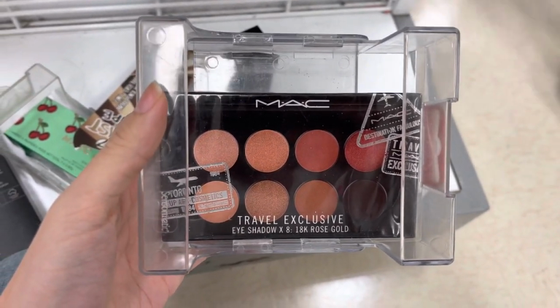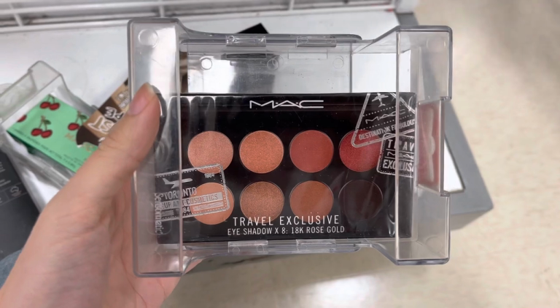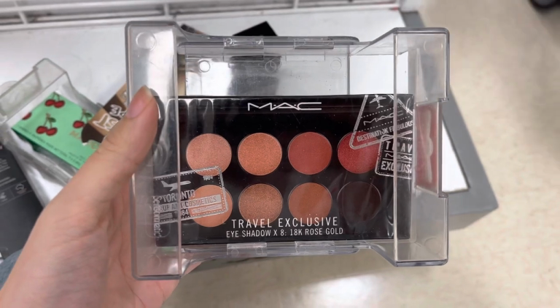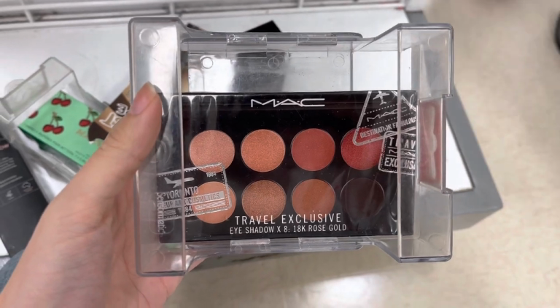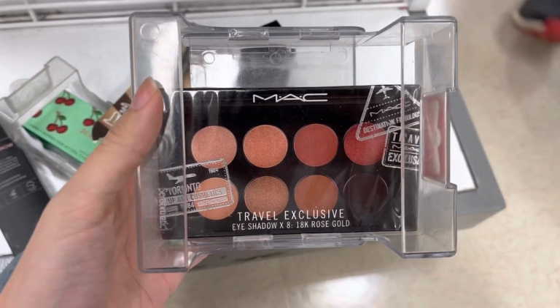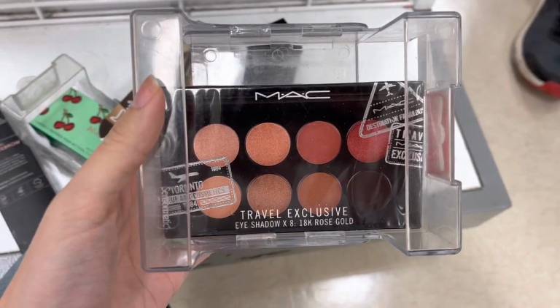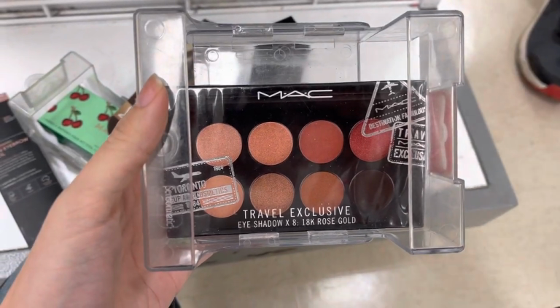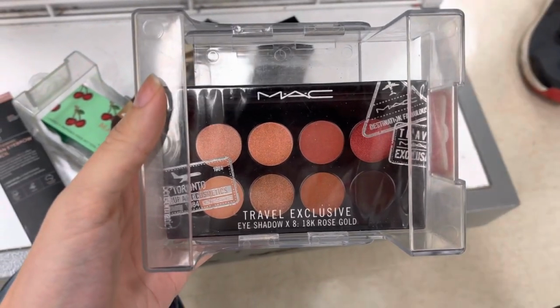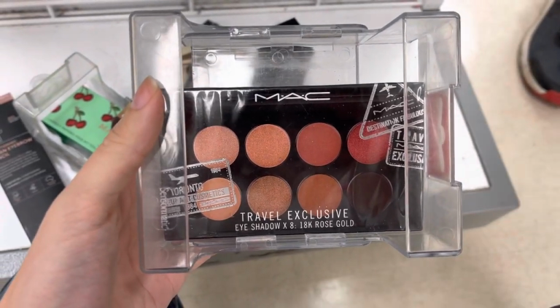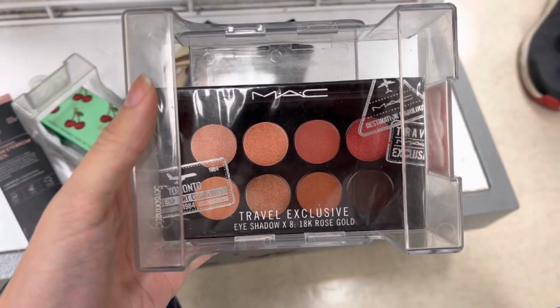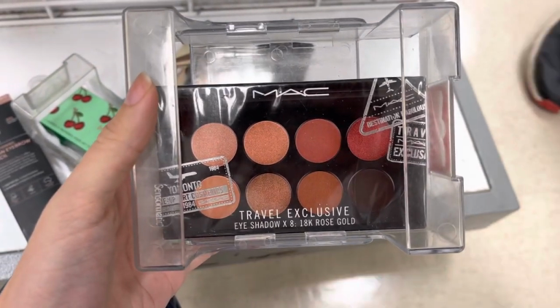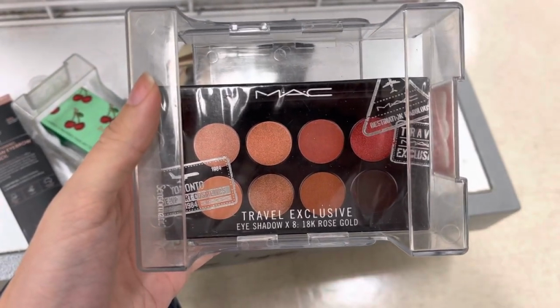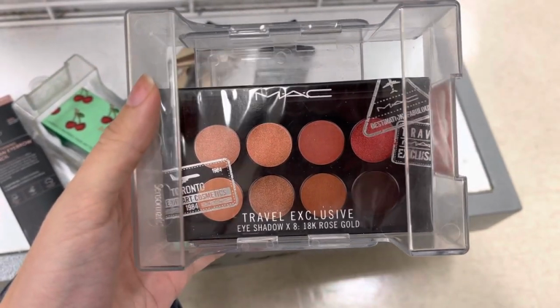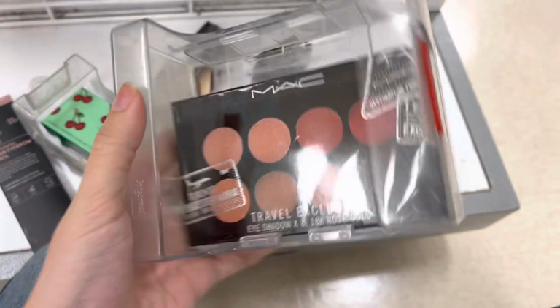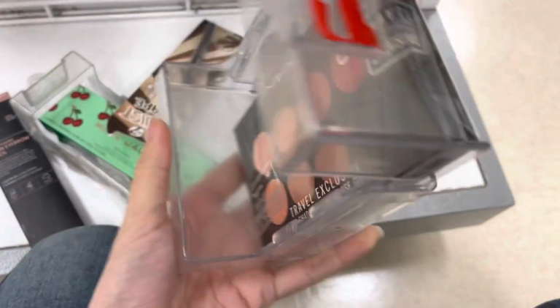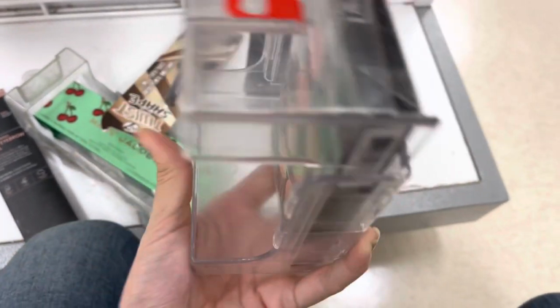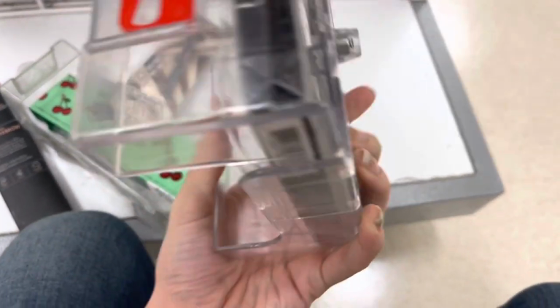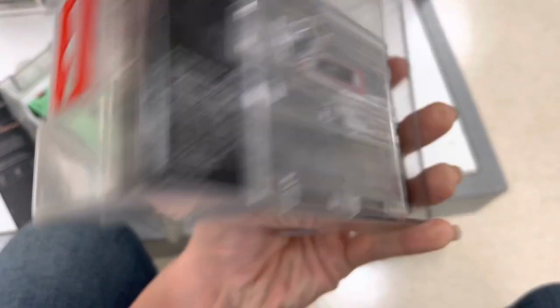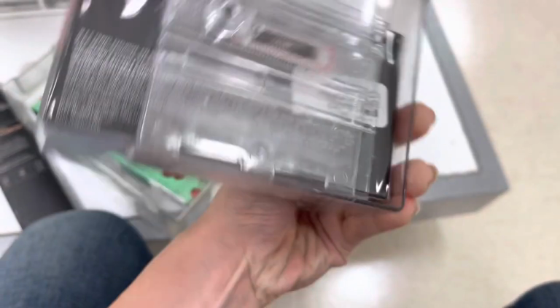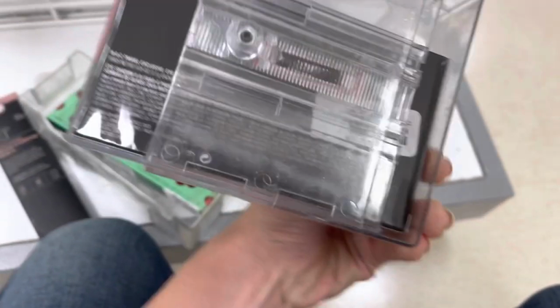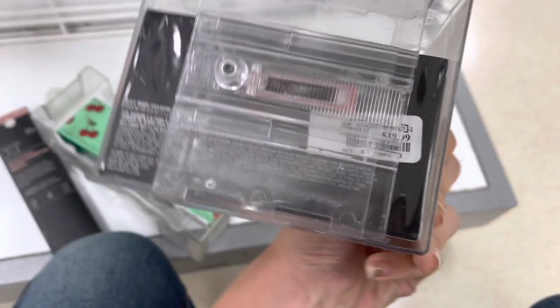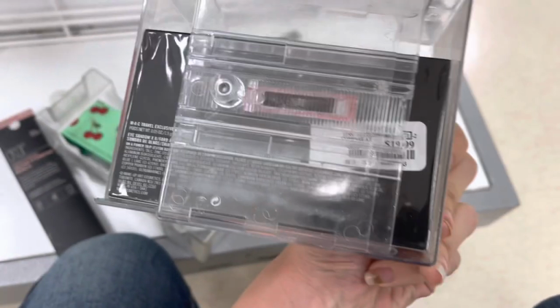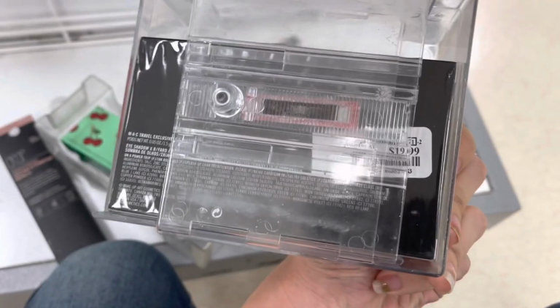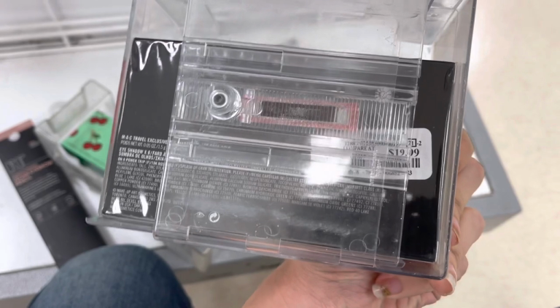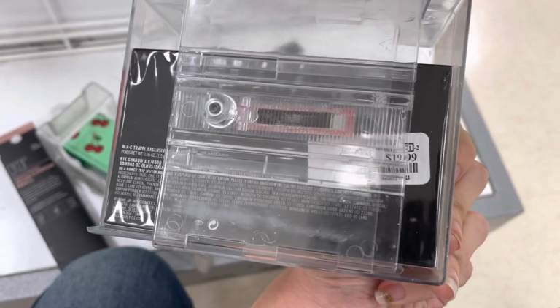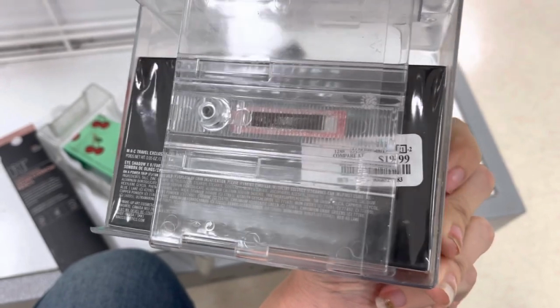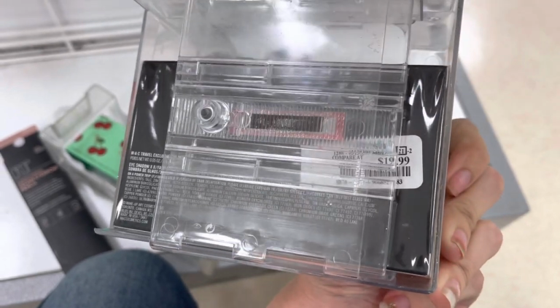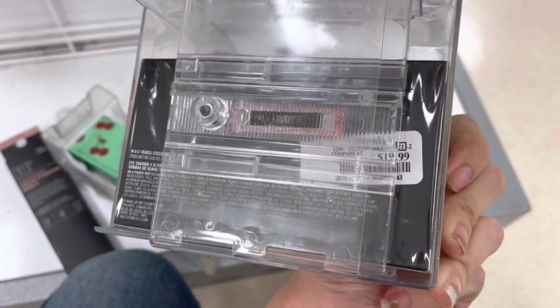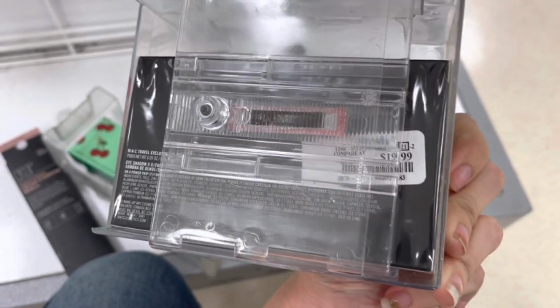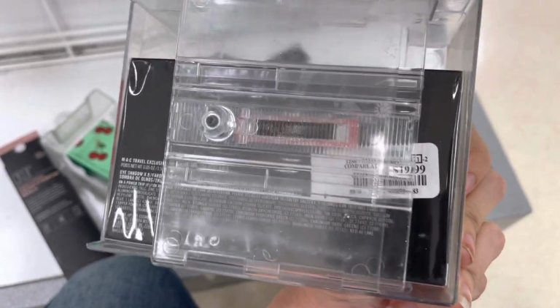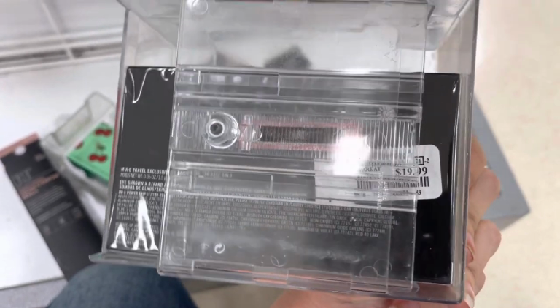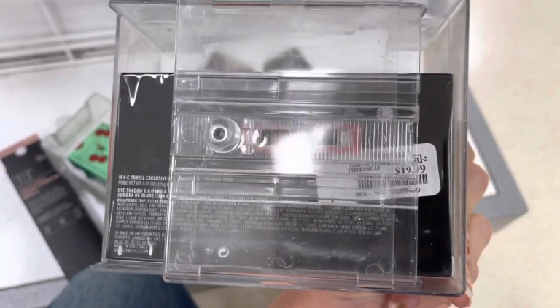Next we have this MAC palette. This is a travel exclusive — this palette is no longer sold online anywhere; you can only buy it on eBay or places like that.